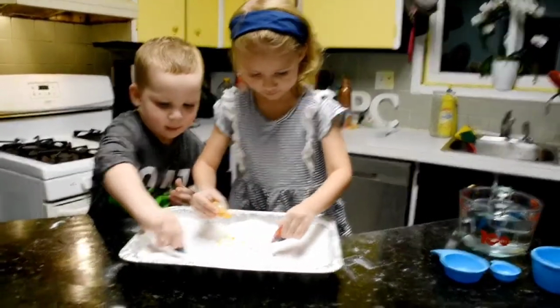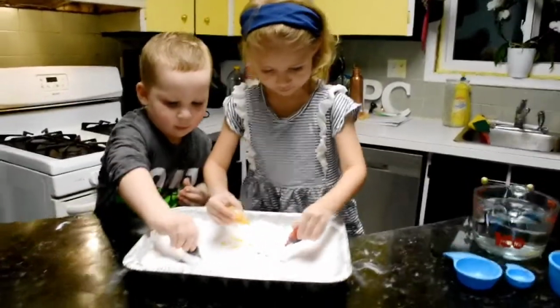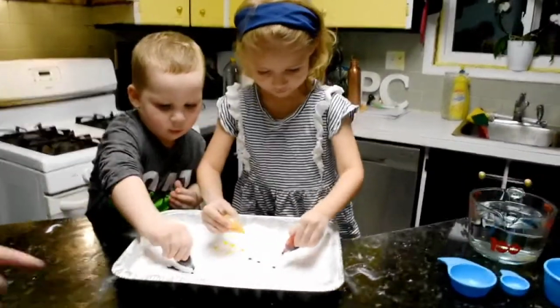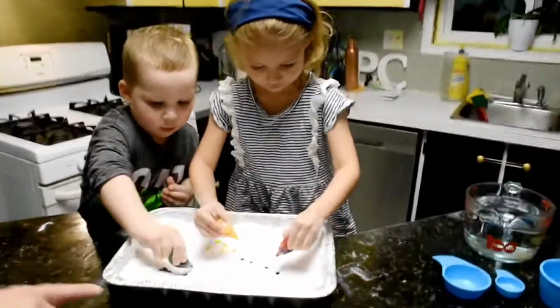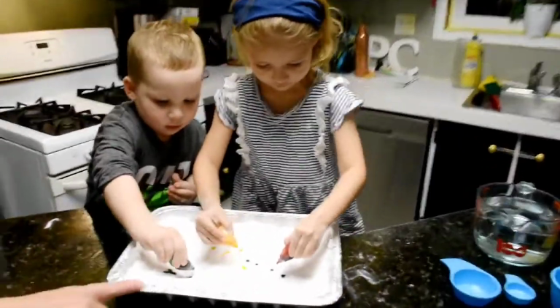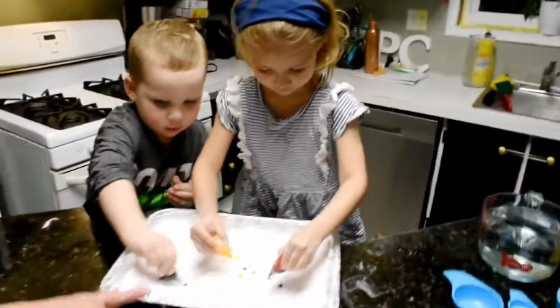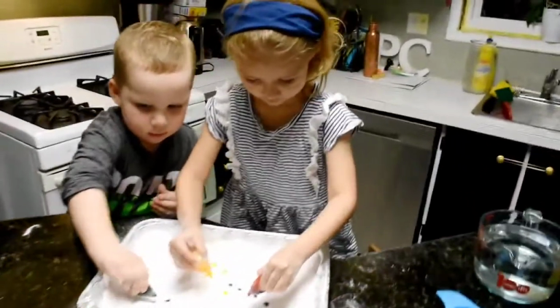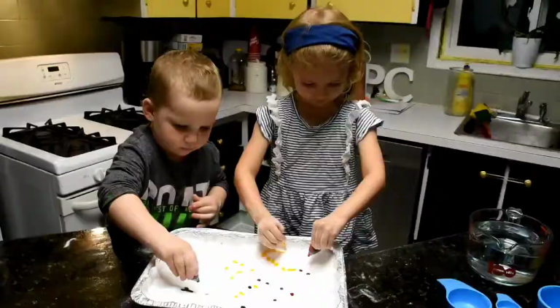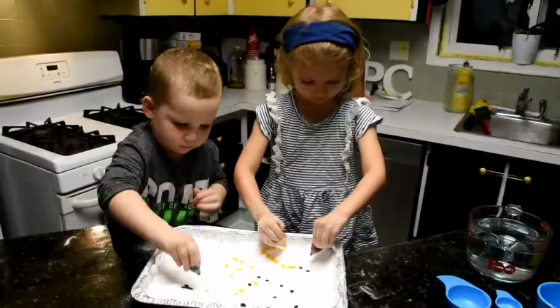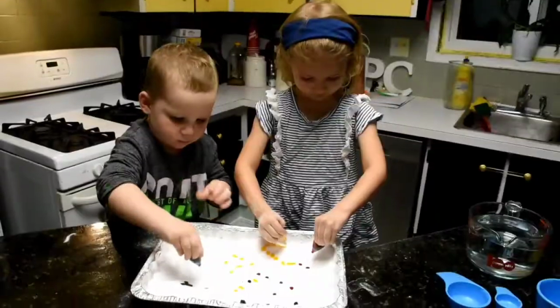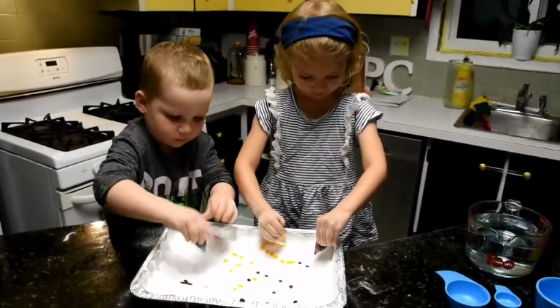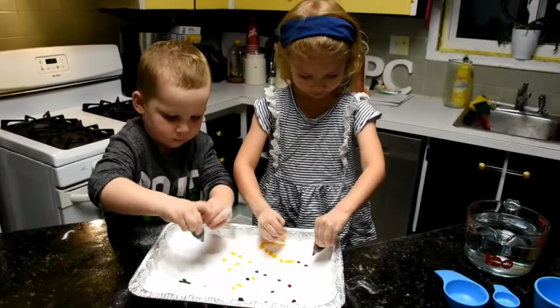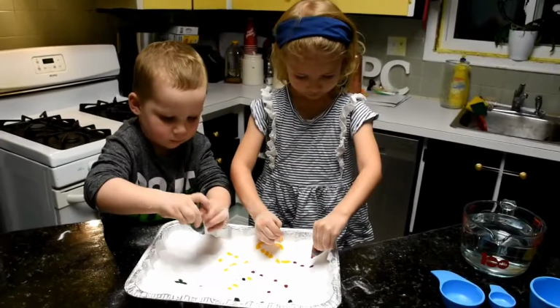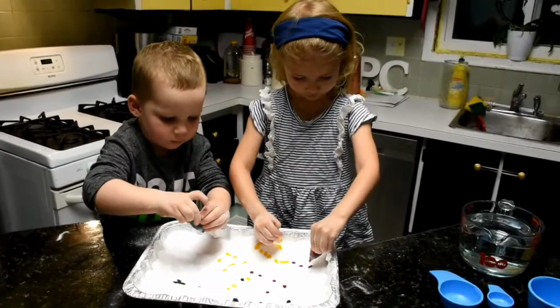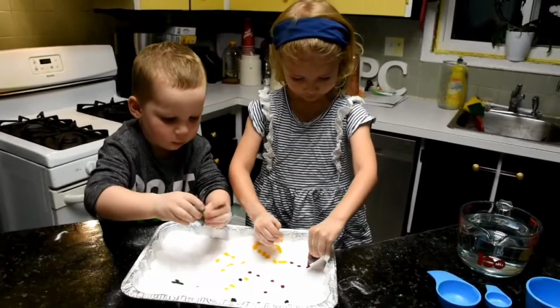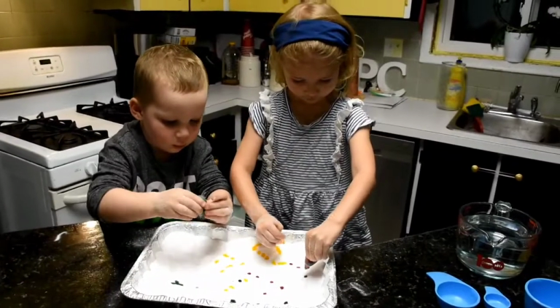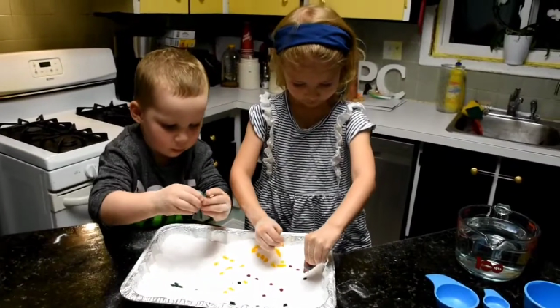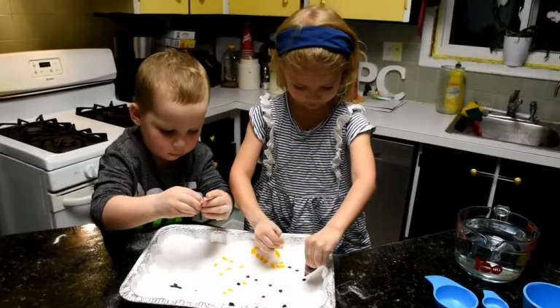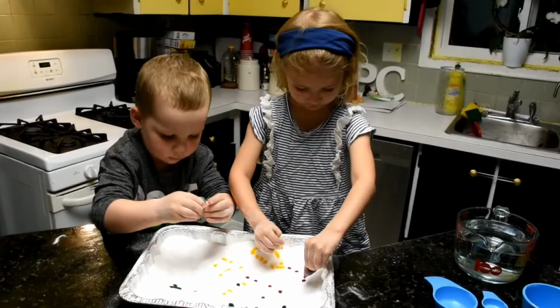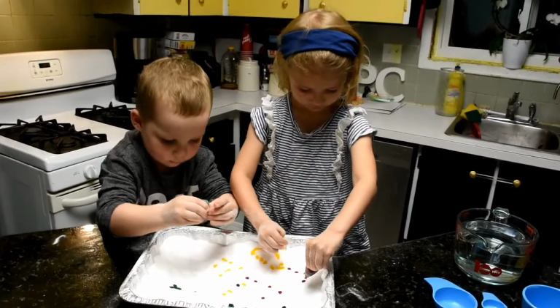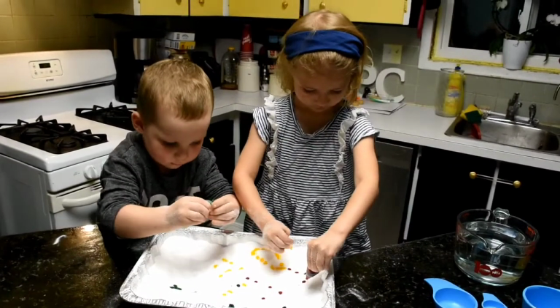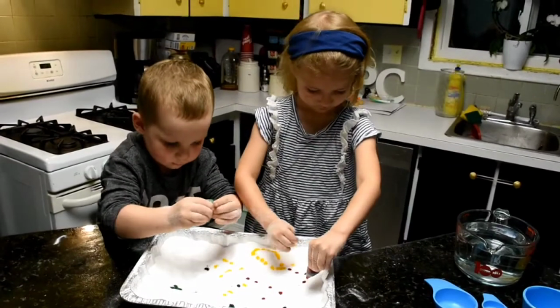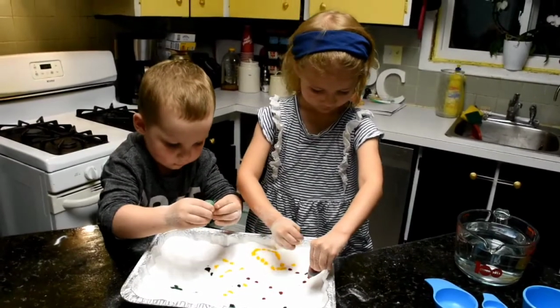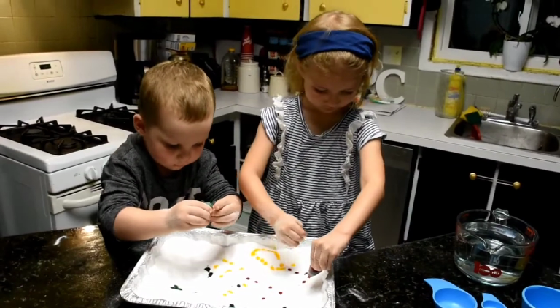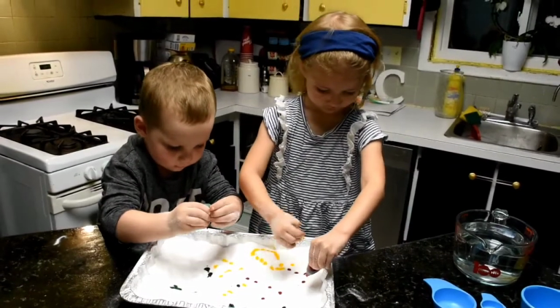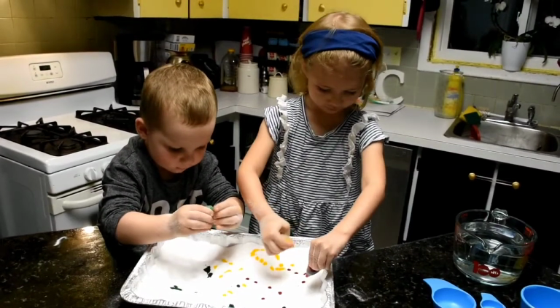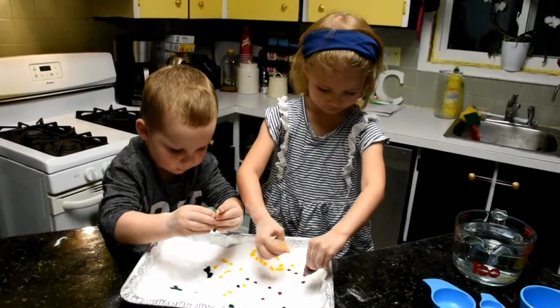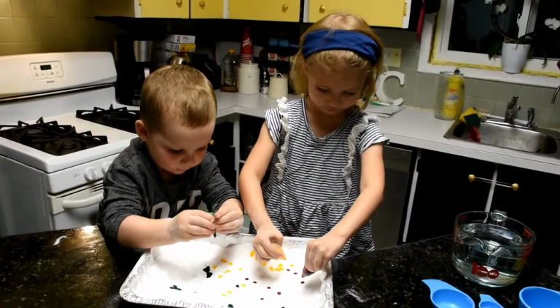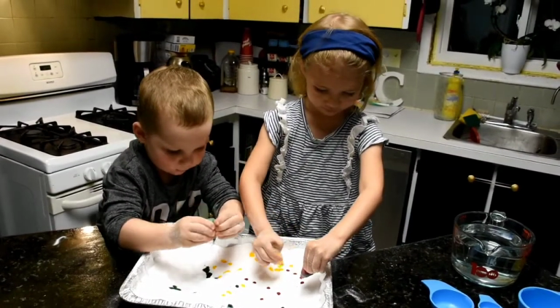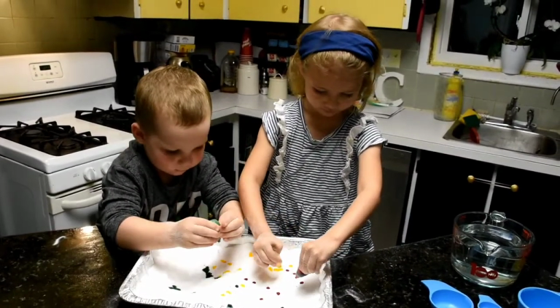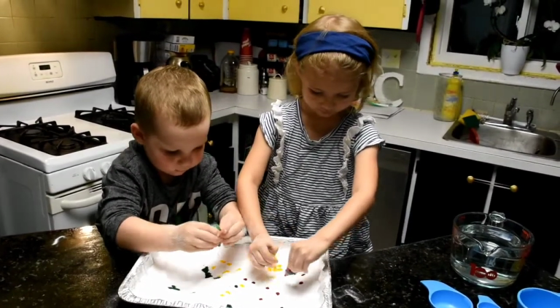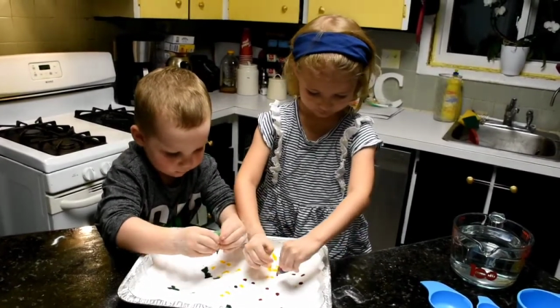Pour it all over. More. Make lines and dots. Good job.